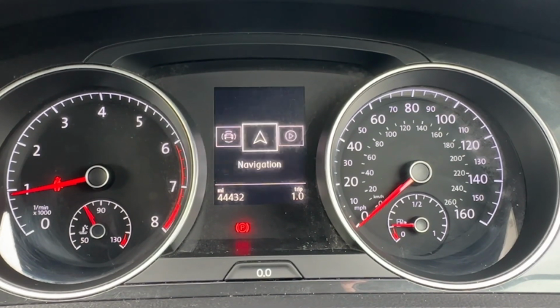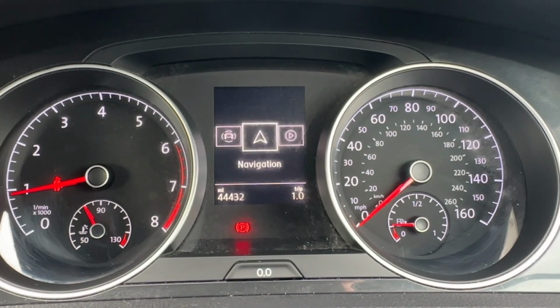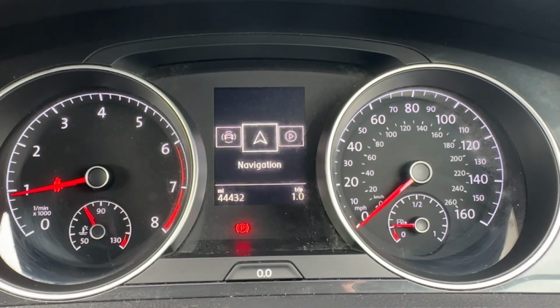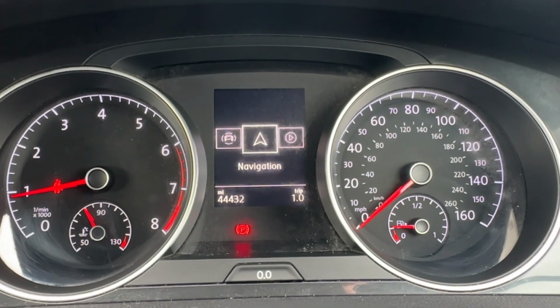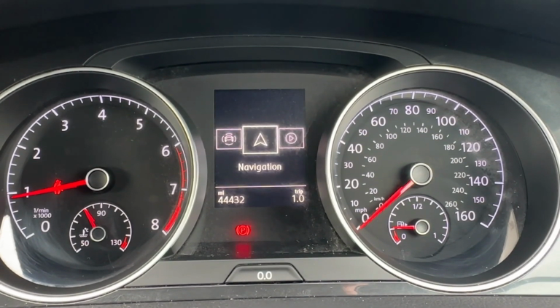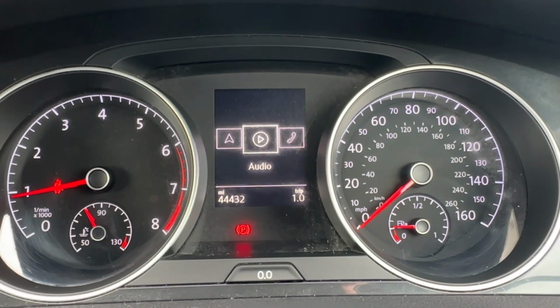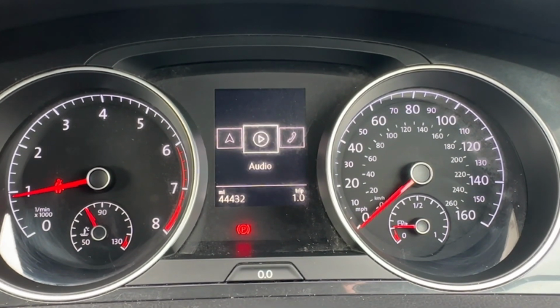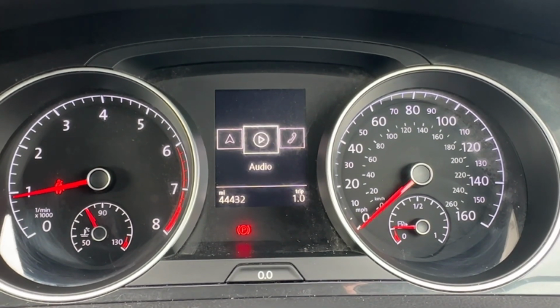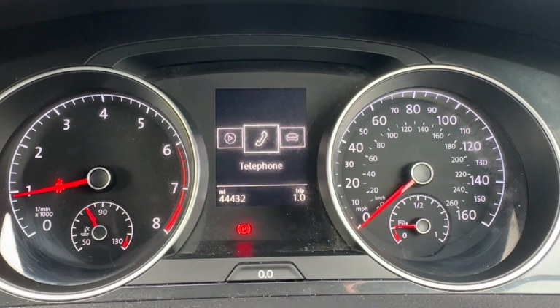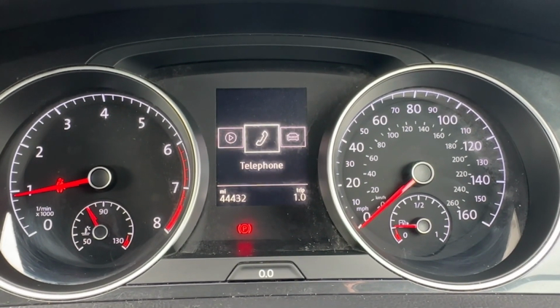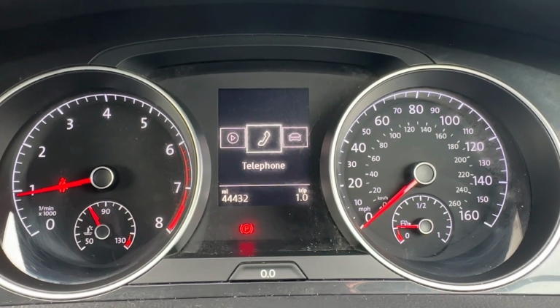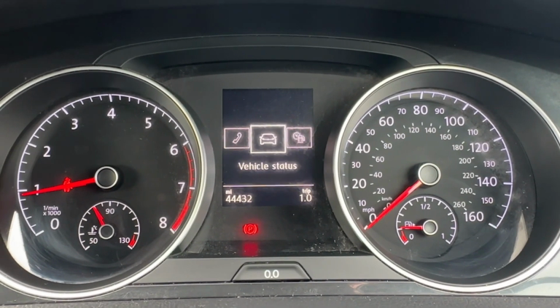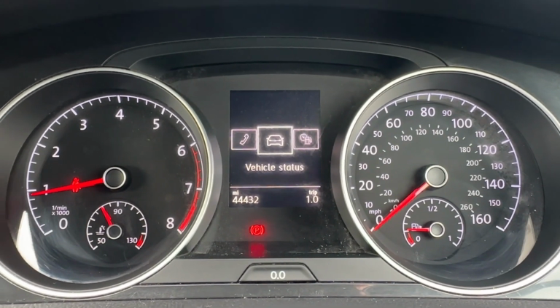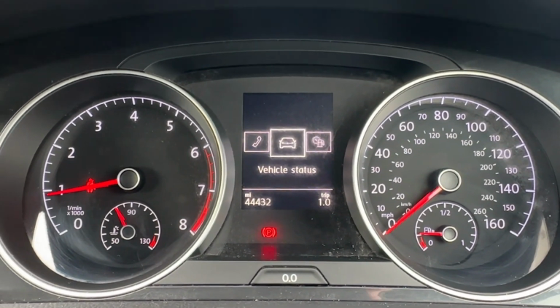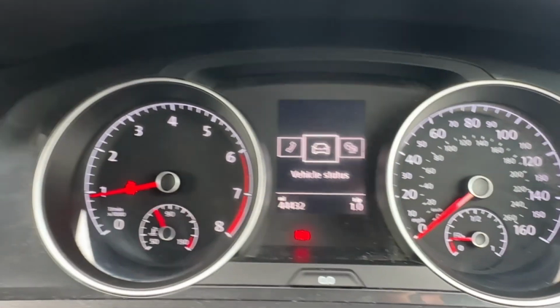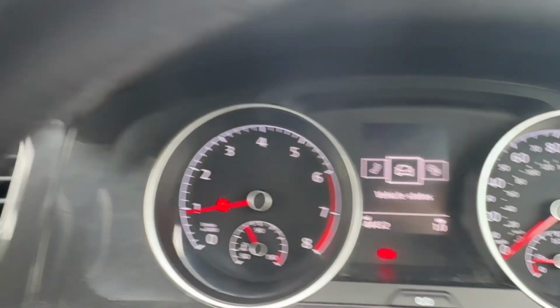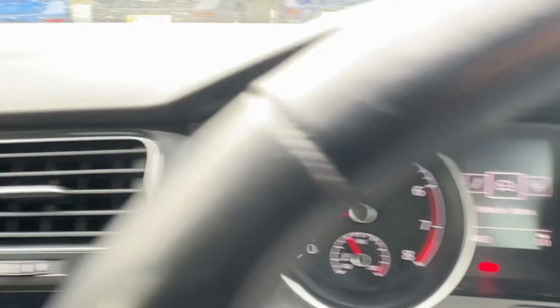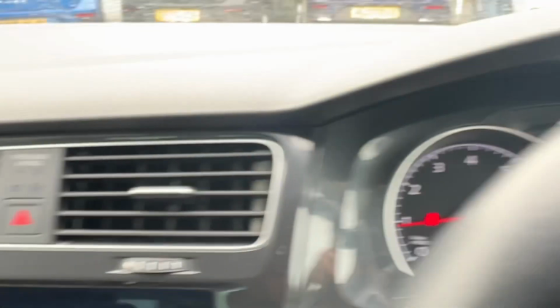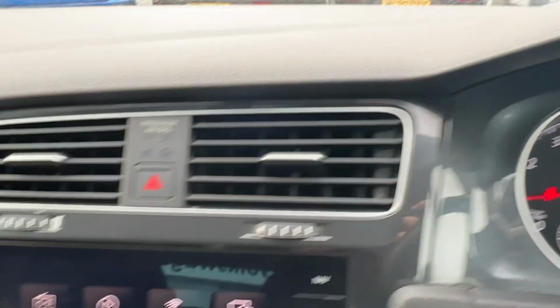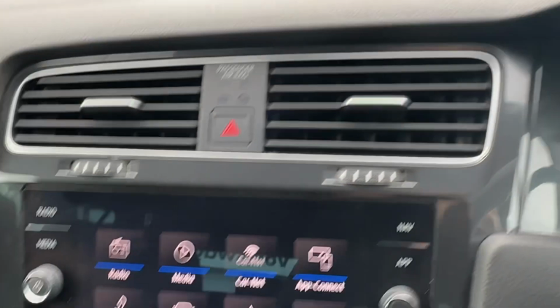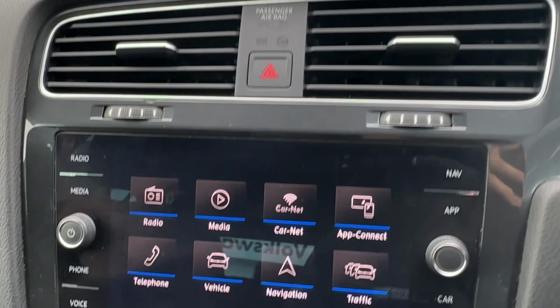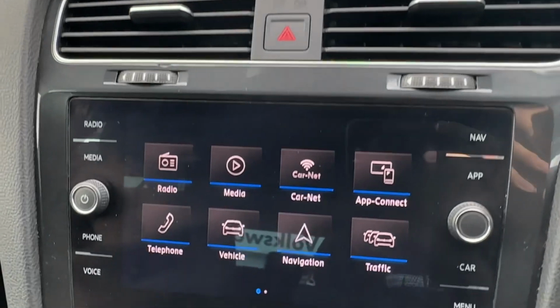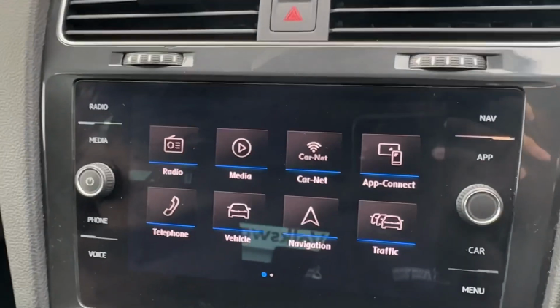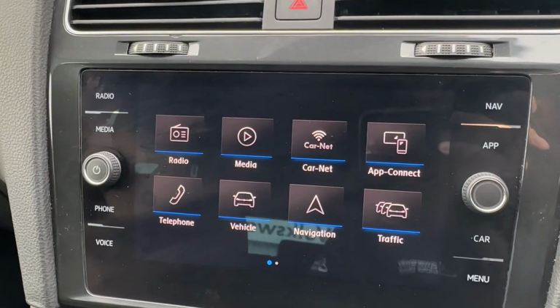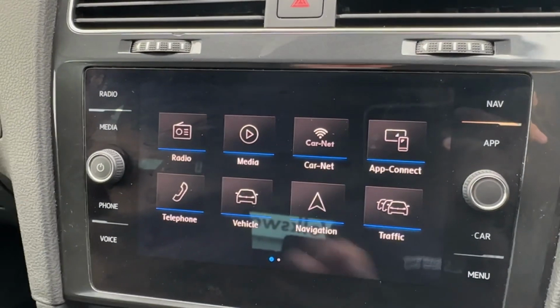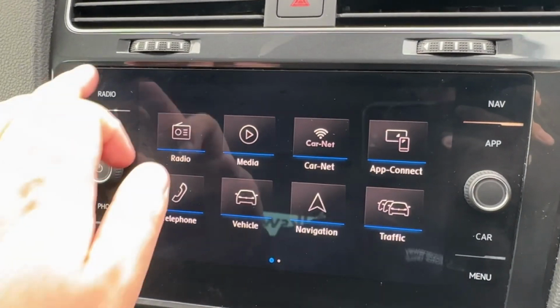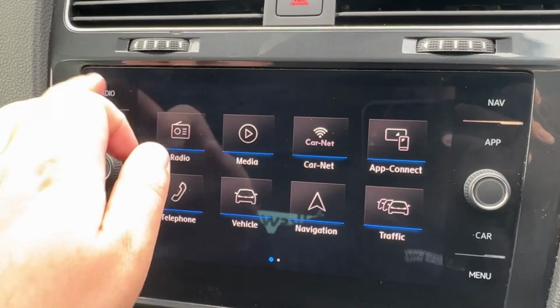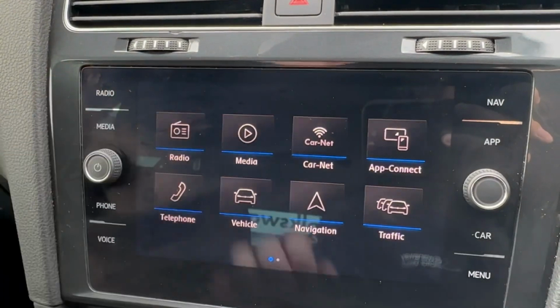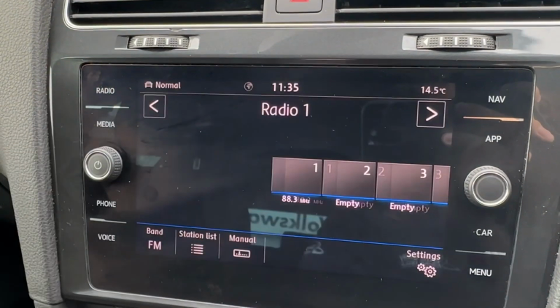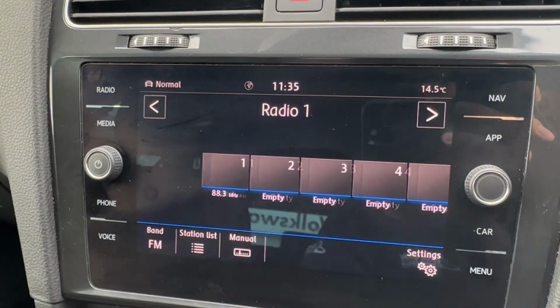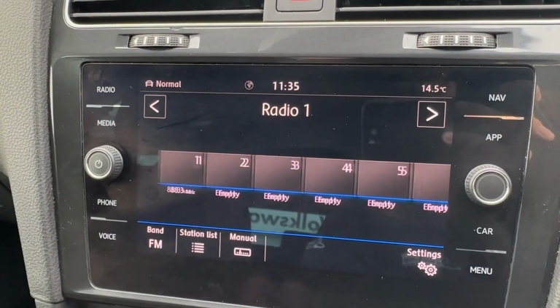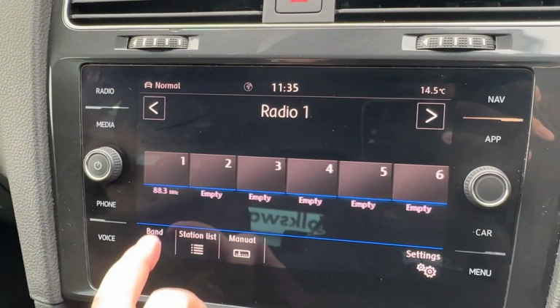The steering wheel displays a number of active safety systems such as adaptive cruise control and city emergency braking. All your music, Bluetooth and sat-nav can be operated from the central 8-inch Discover Nav screen.